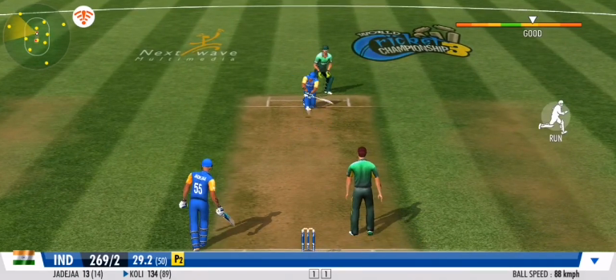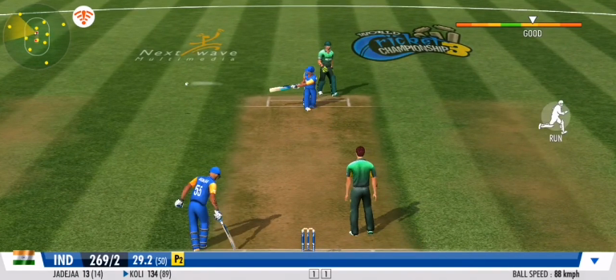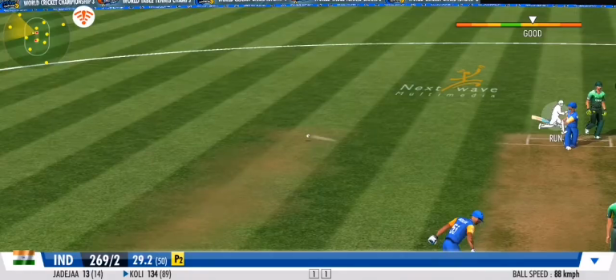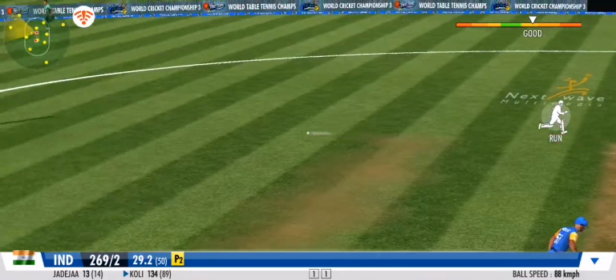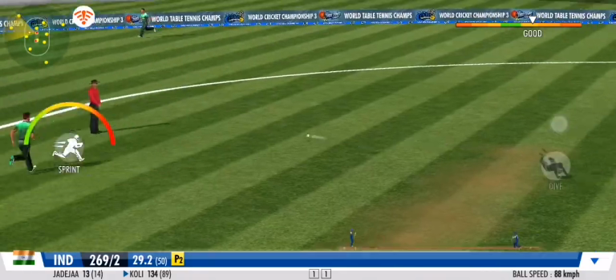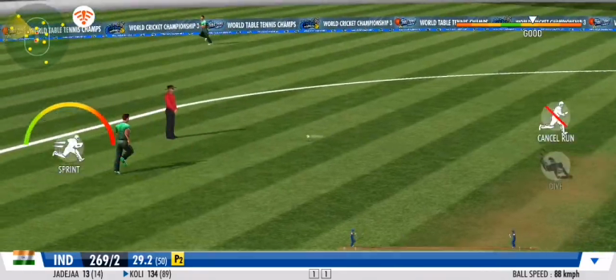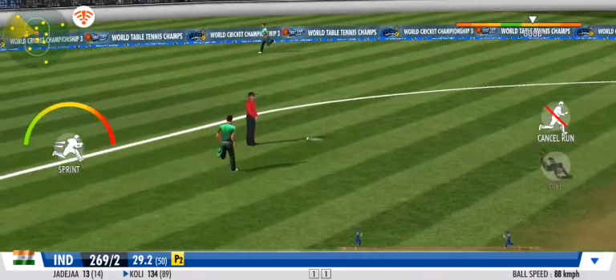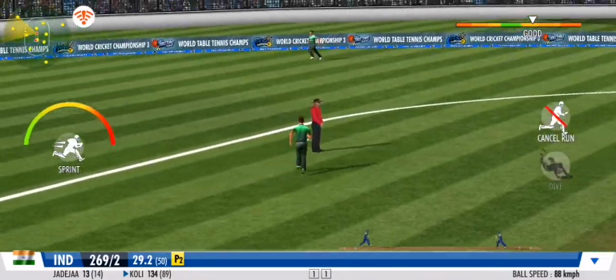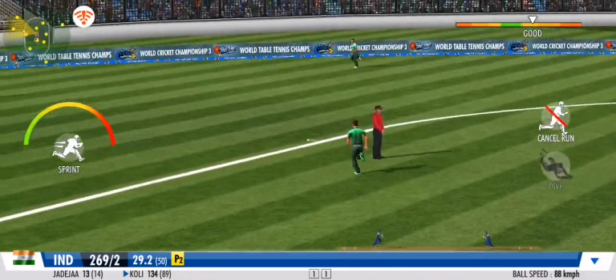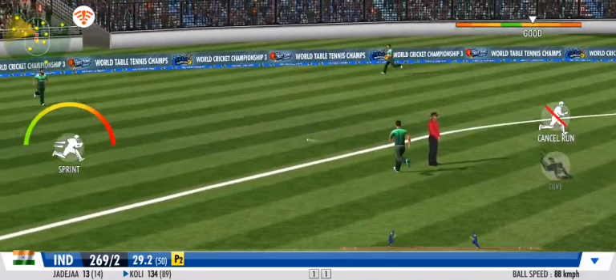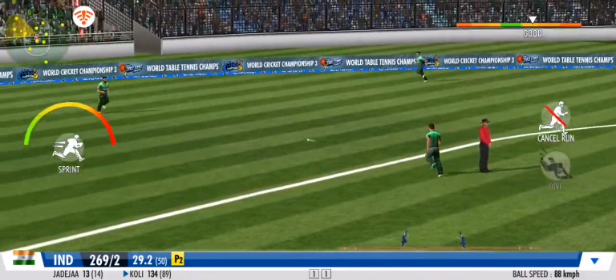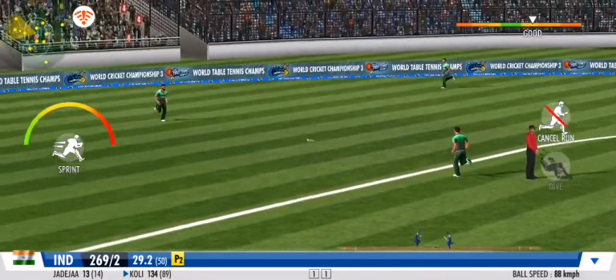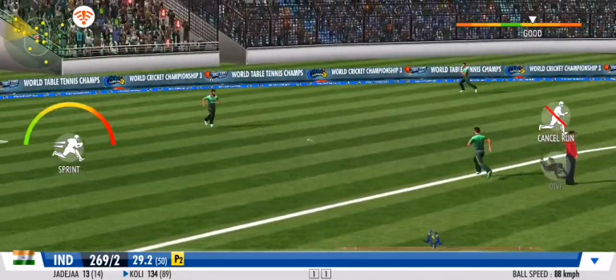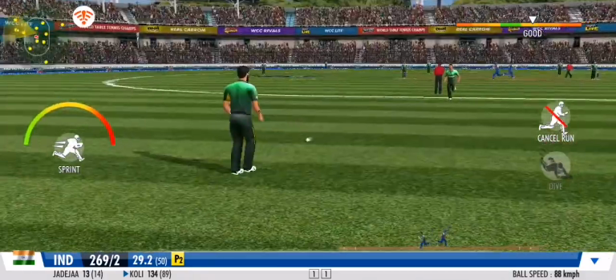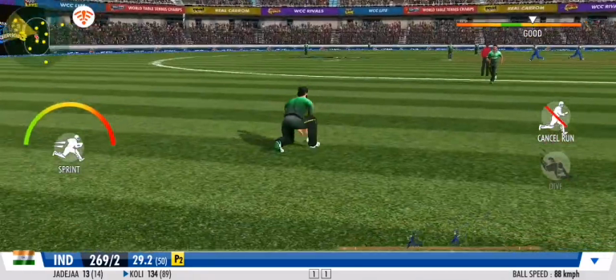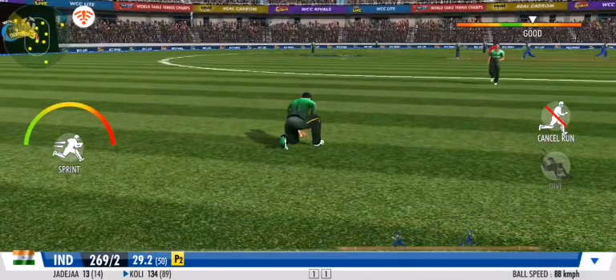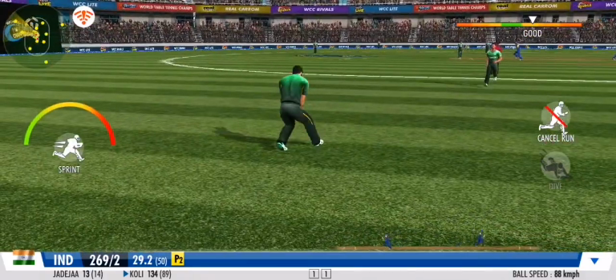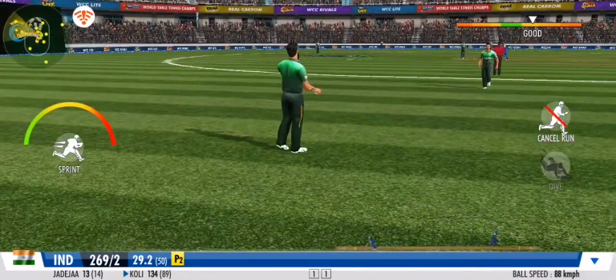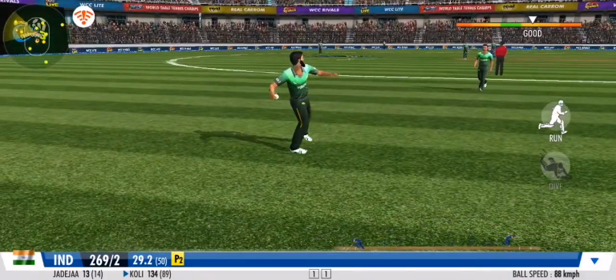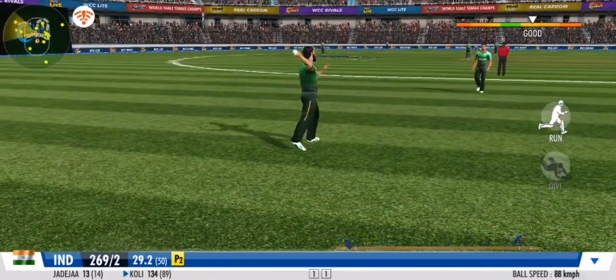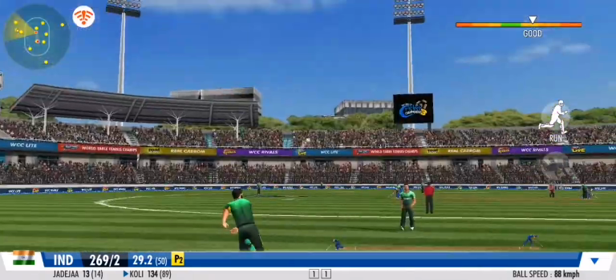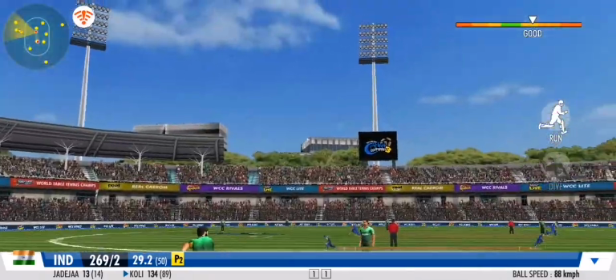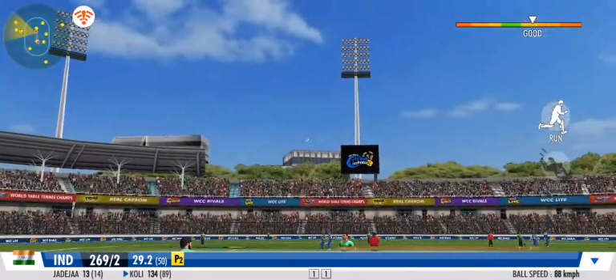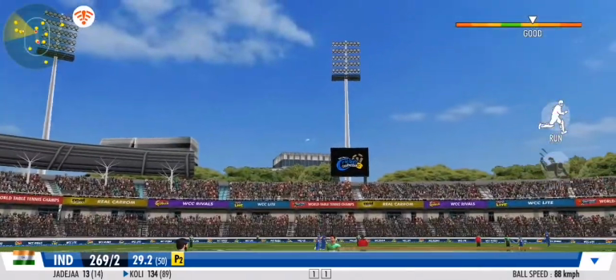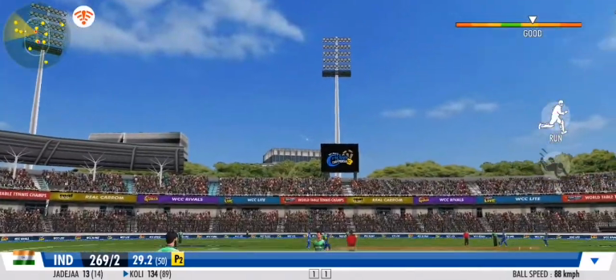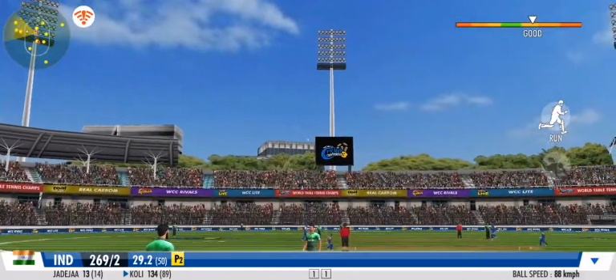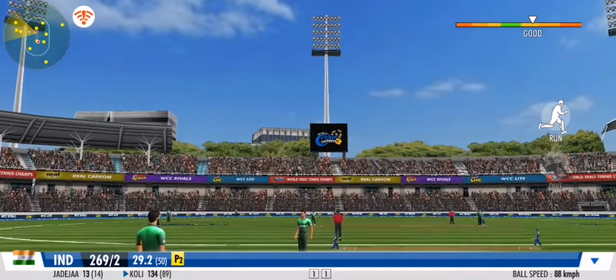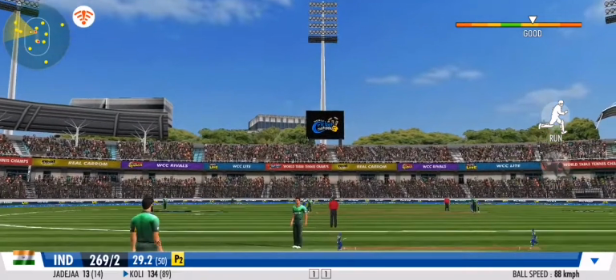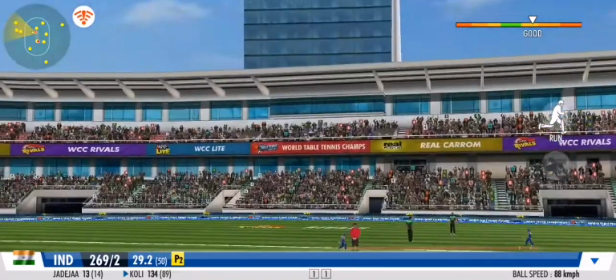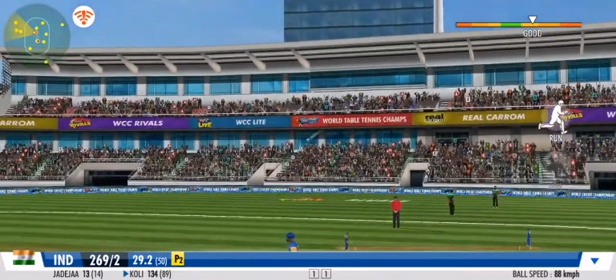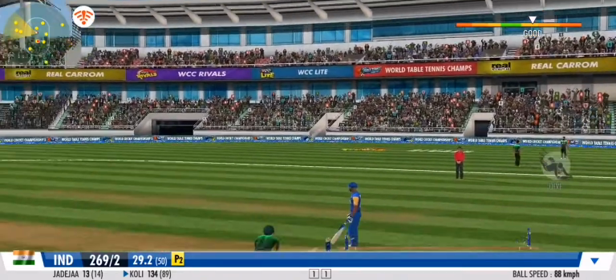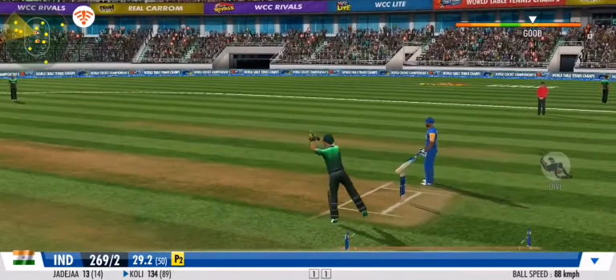A beautiful sweep to clean that ball up. An impressive sprint by both batsmen.